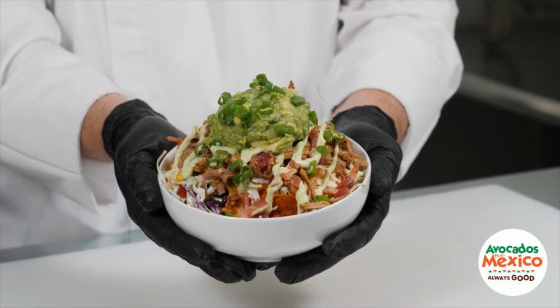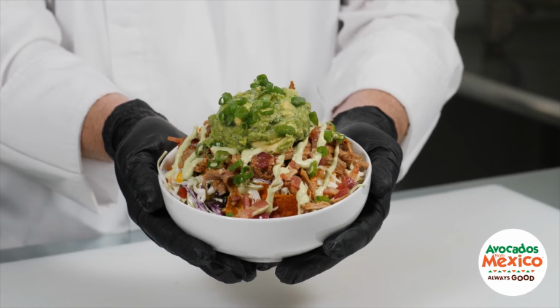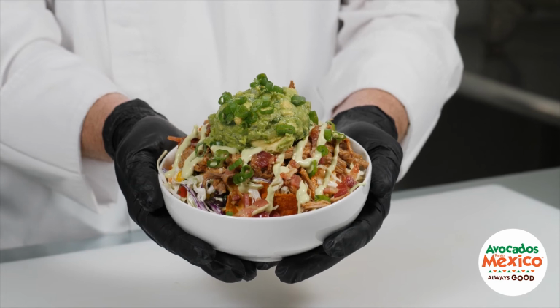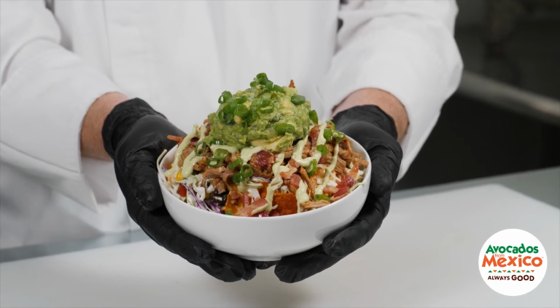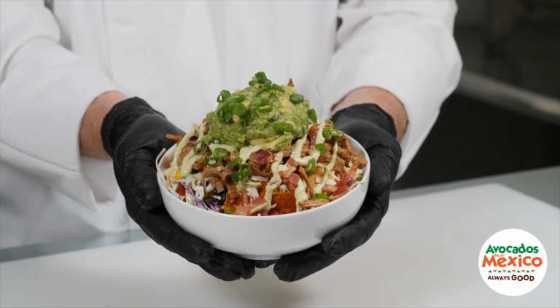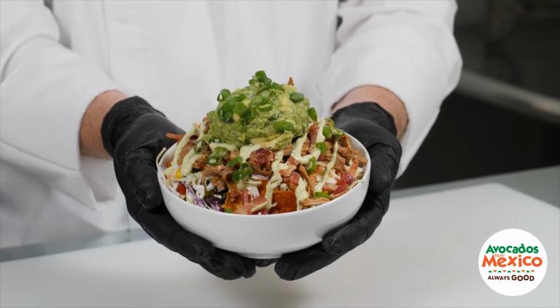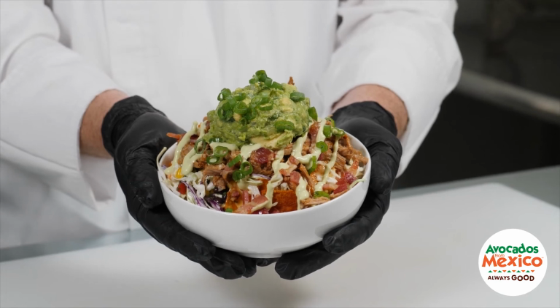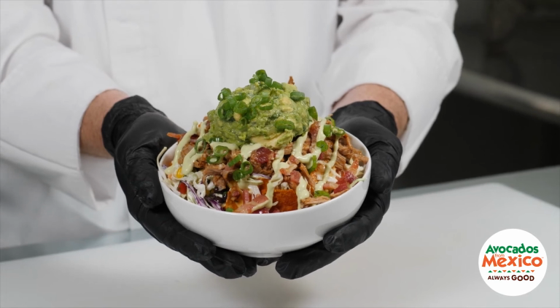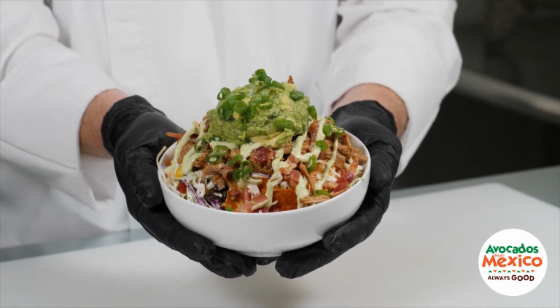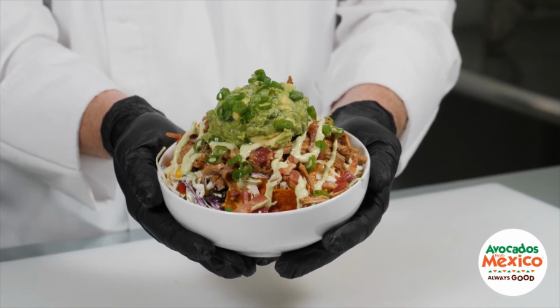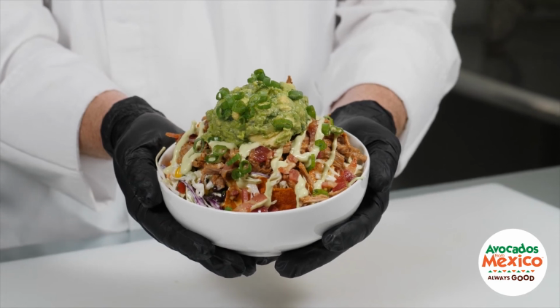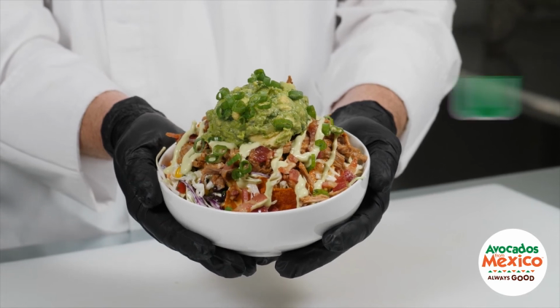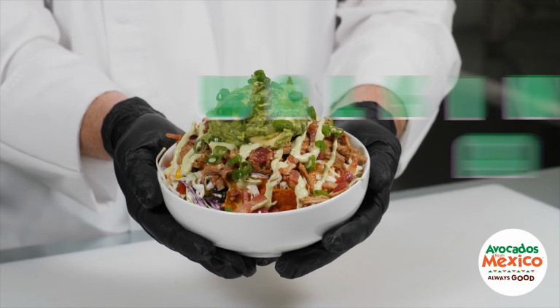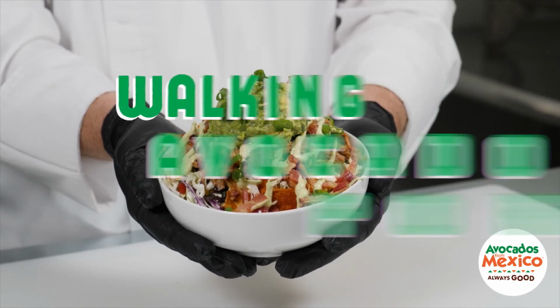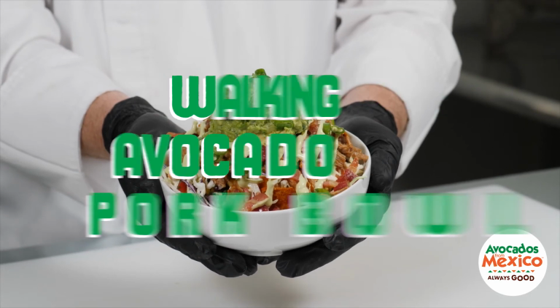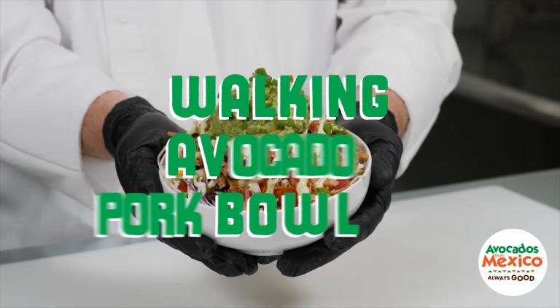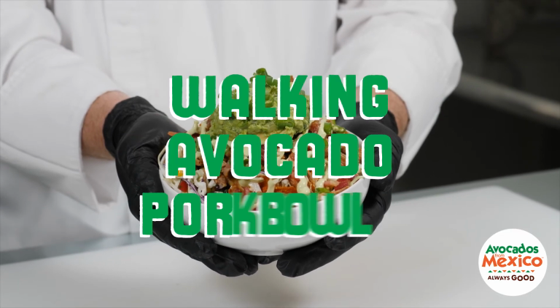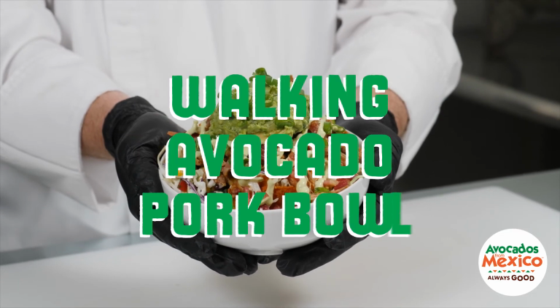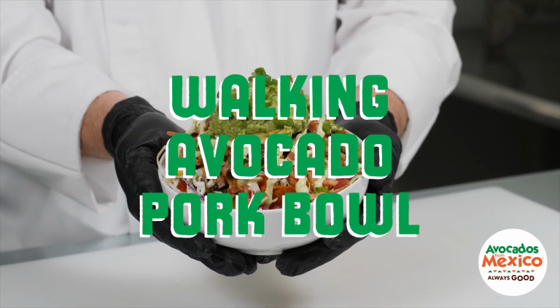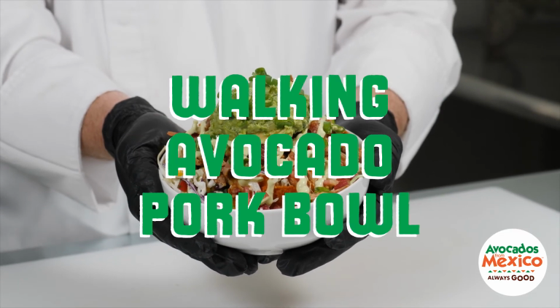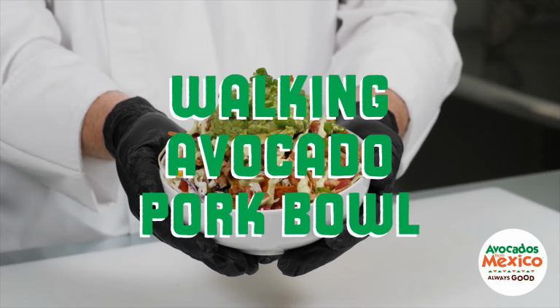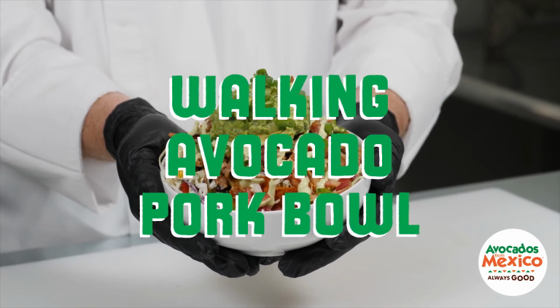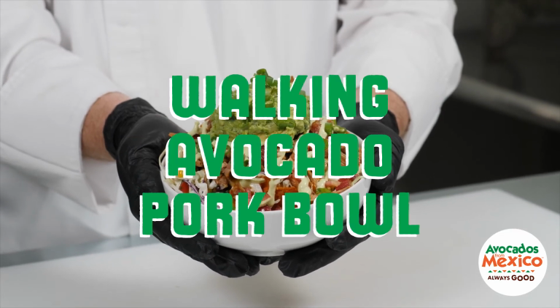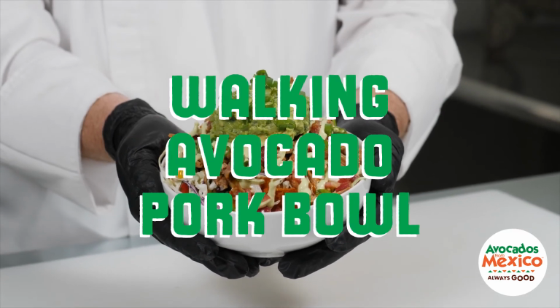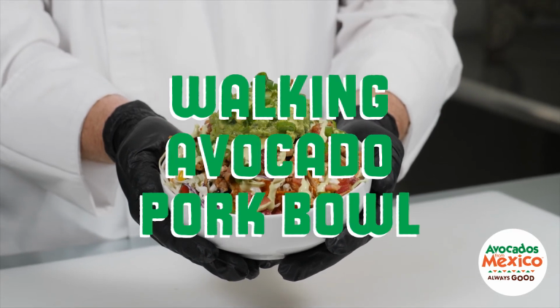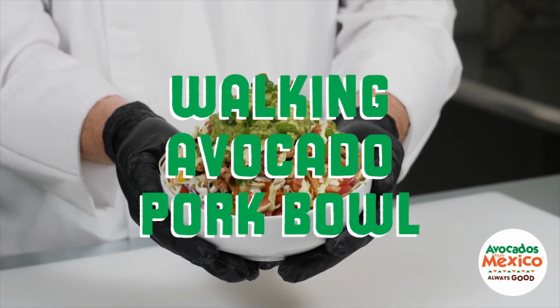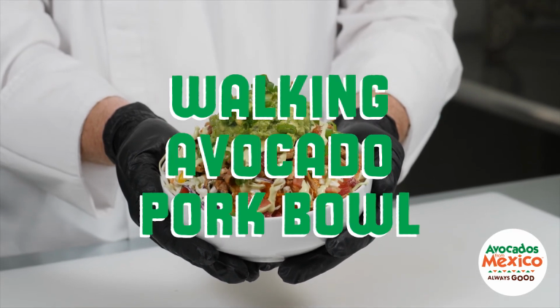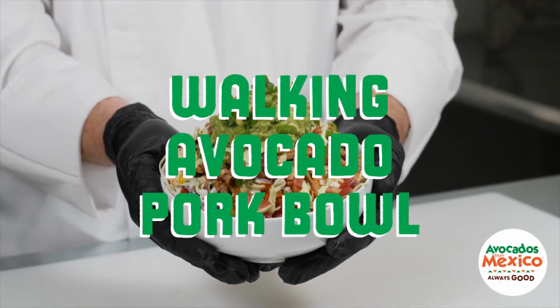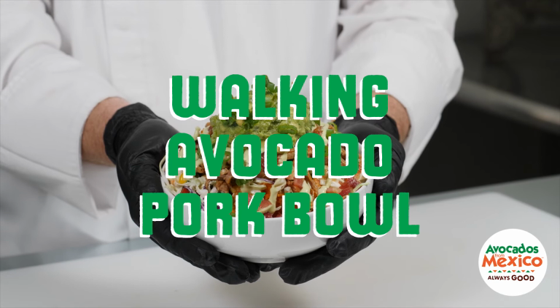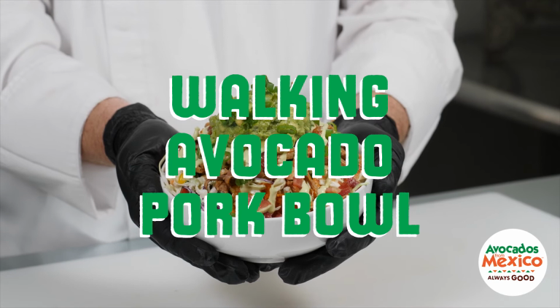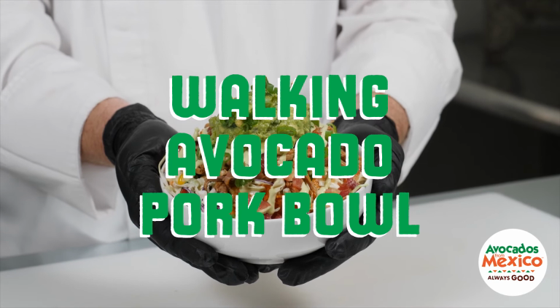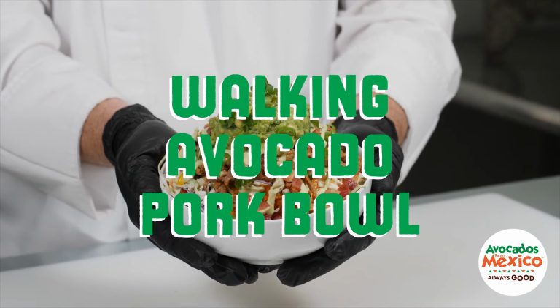Now you're ready to serve the Walking Avocado Pork Bowl by Avocados from Mexico.